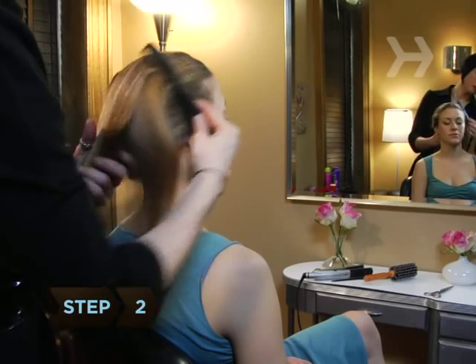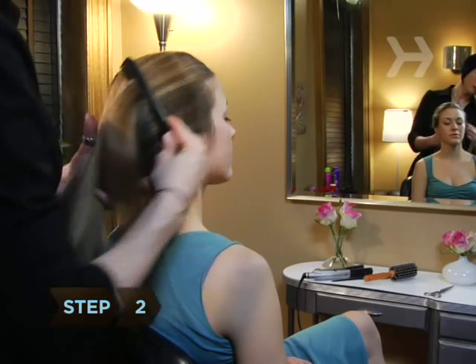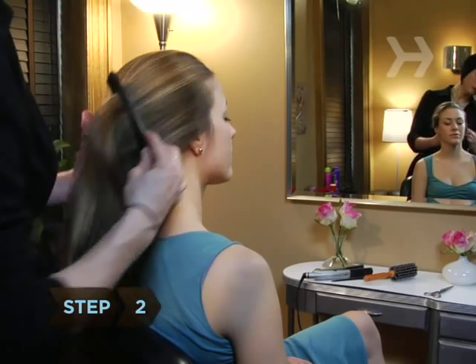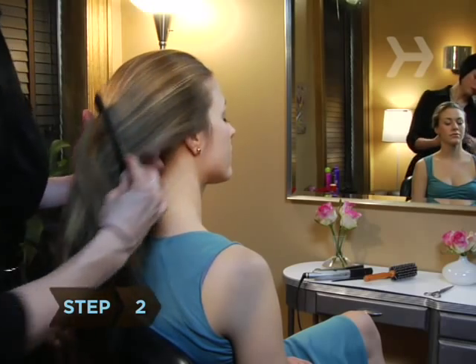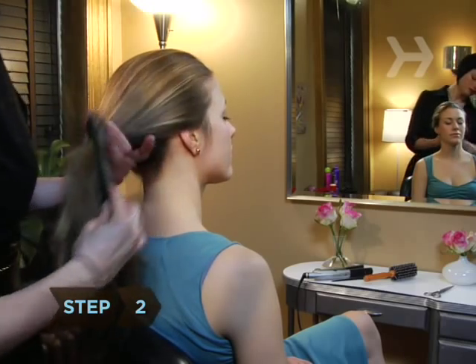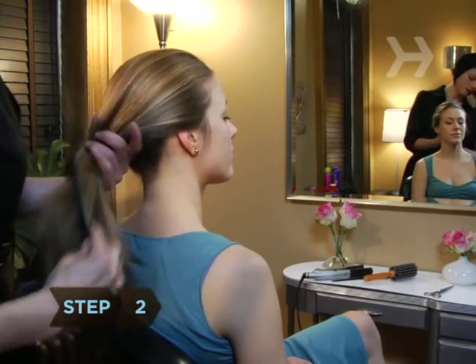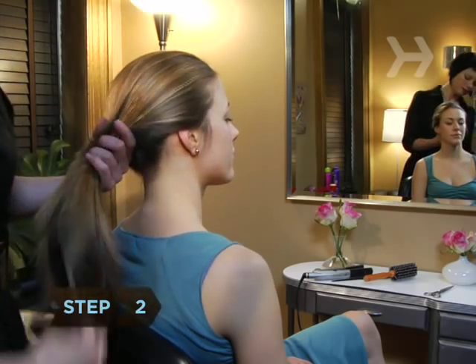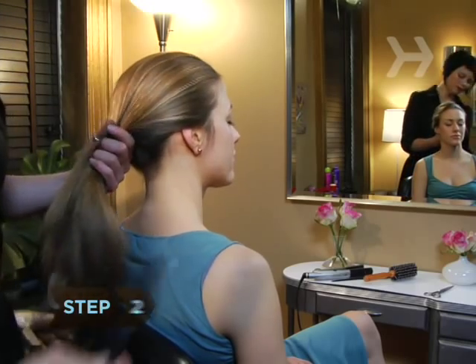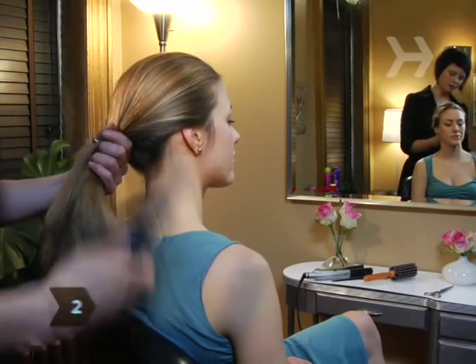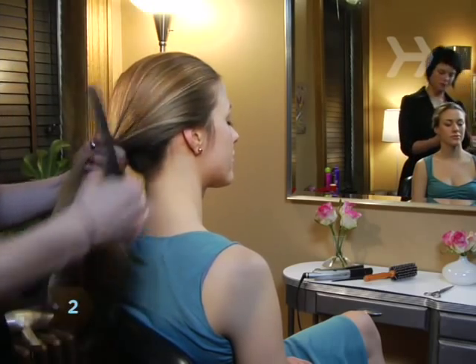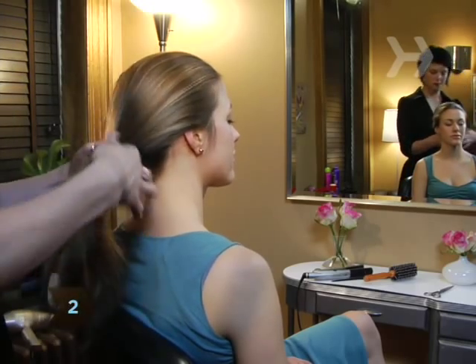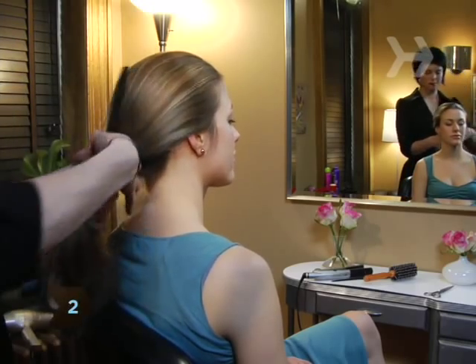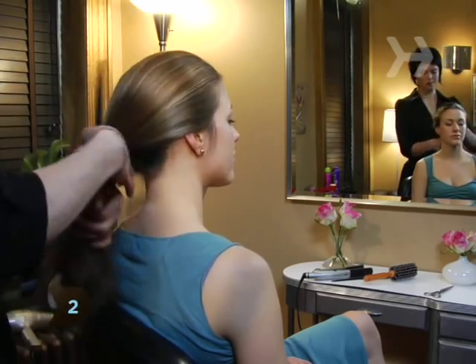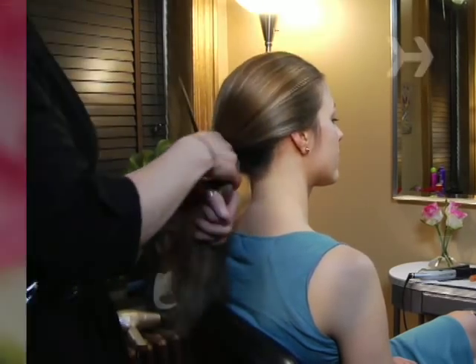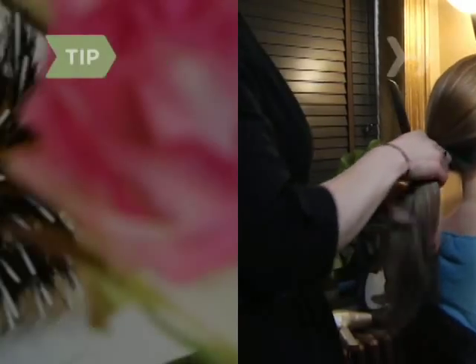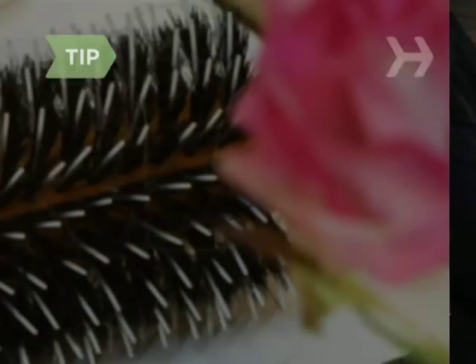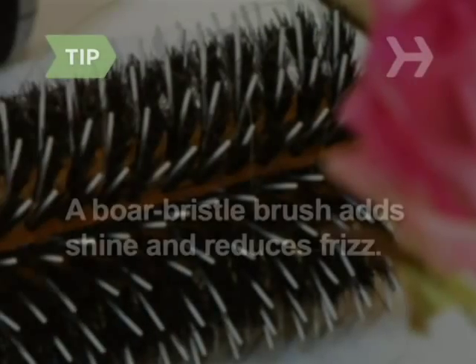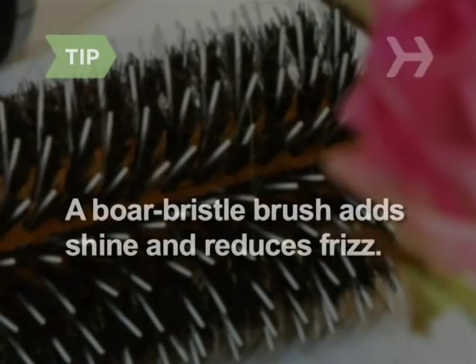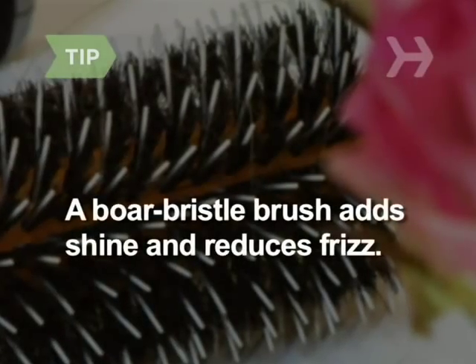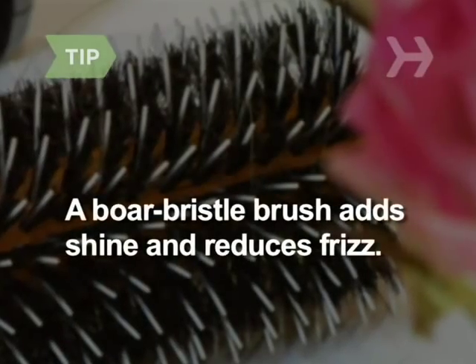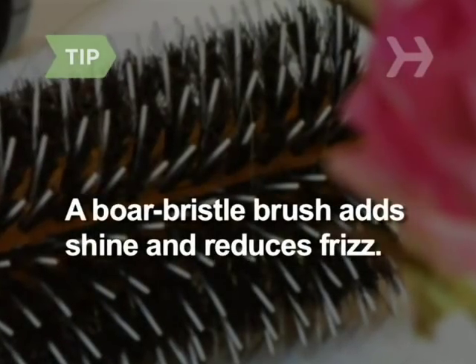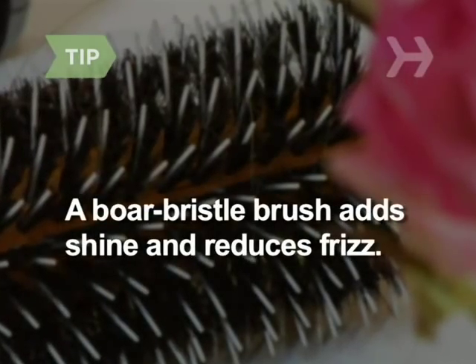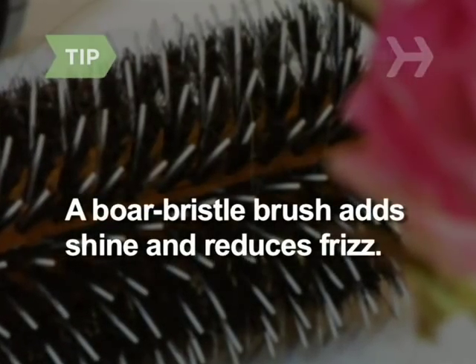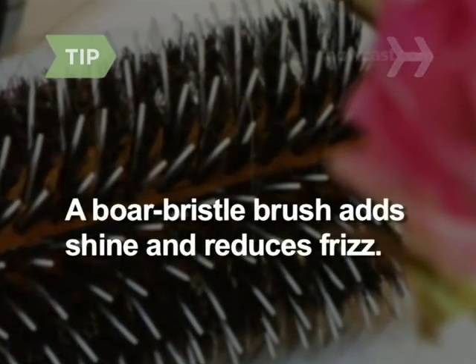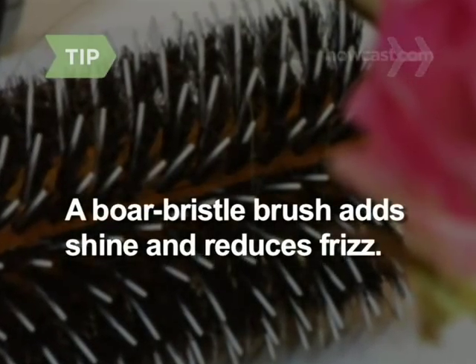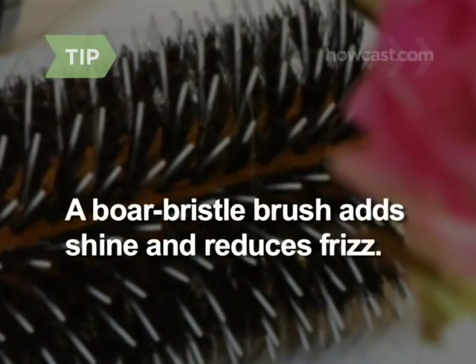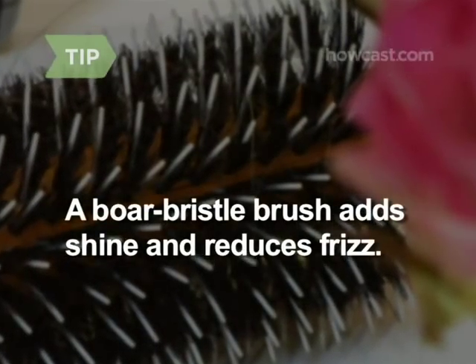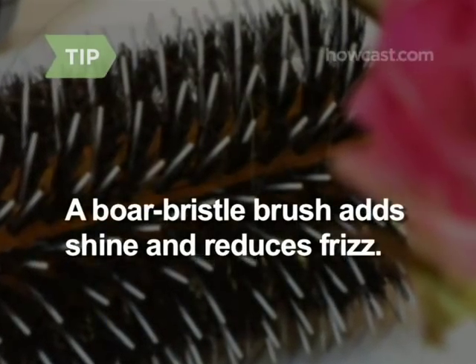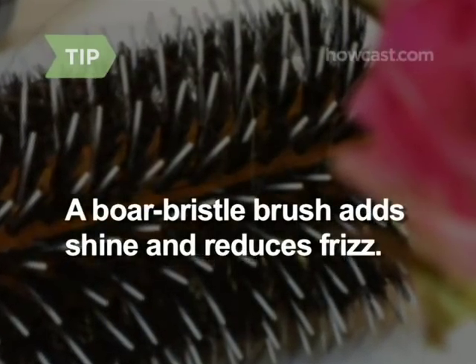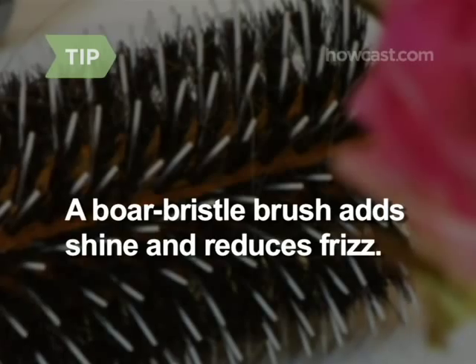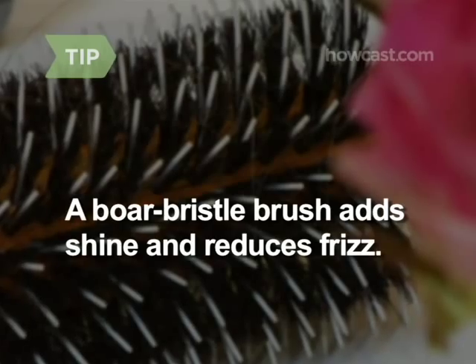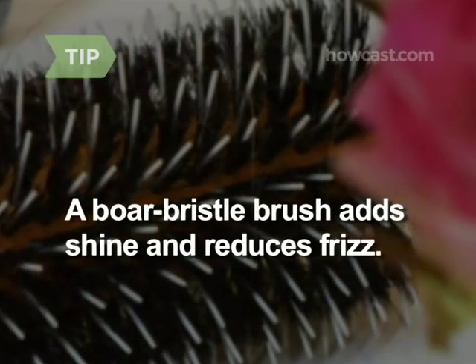Step 2: Brush your hair toward the back of your head. Using a brush with boar bristles will add shine and reduce frizz.